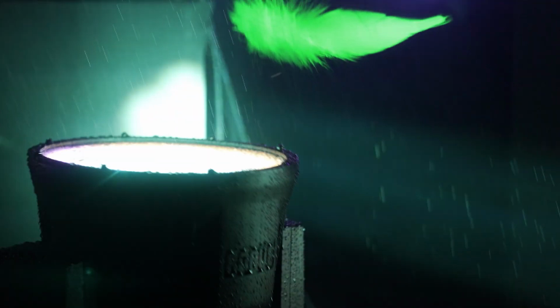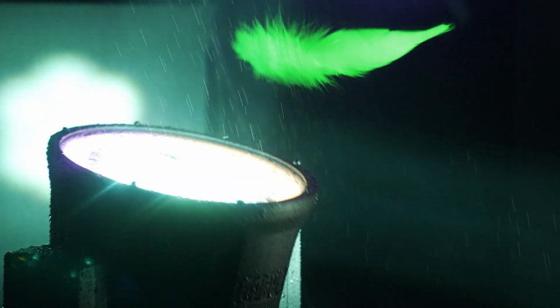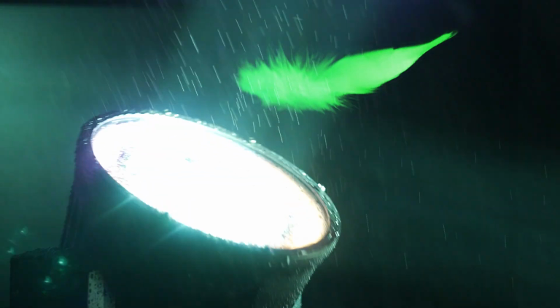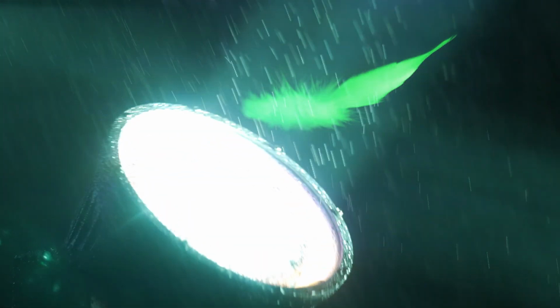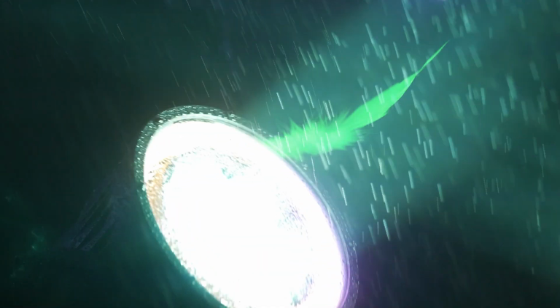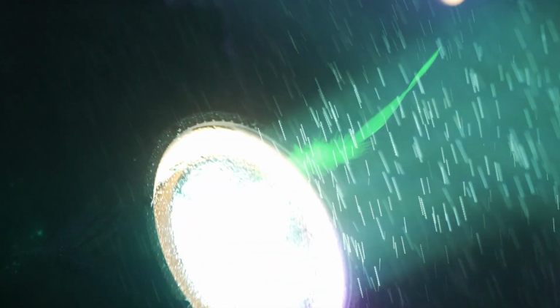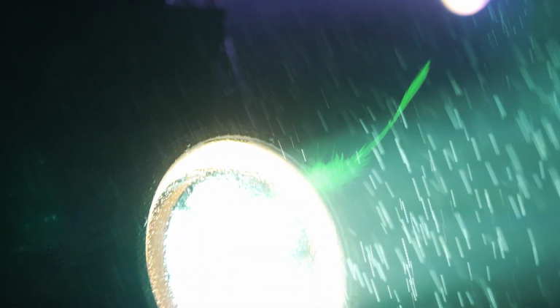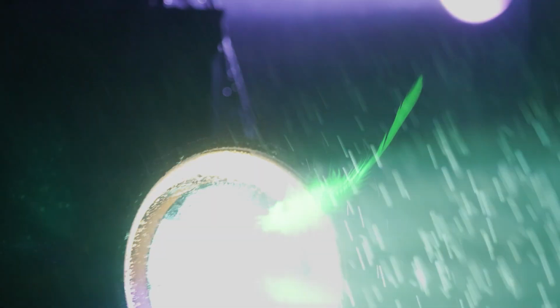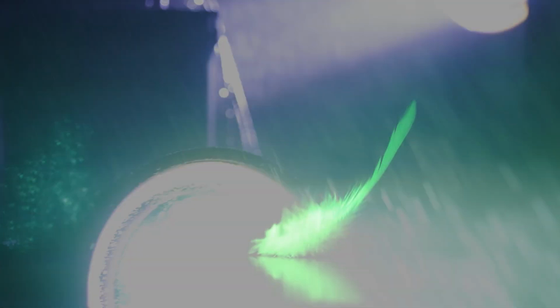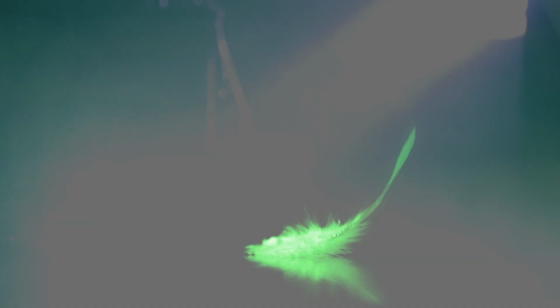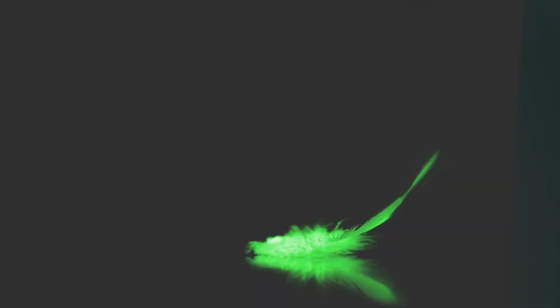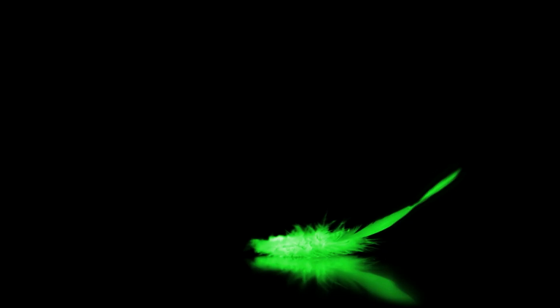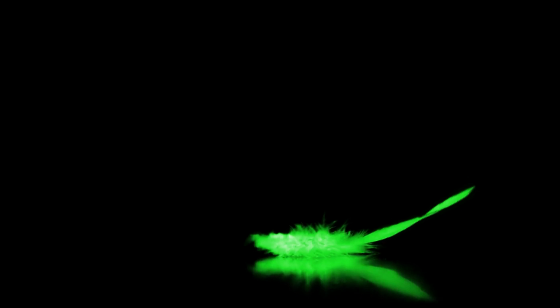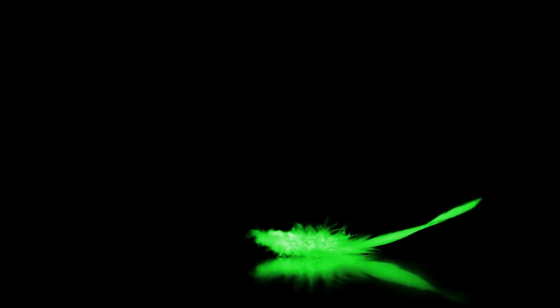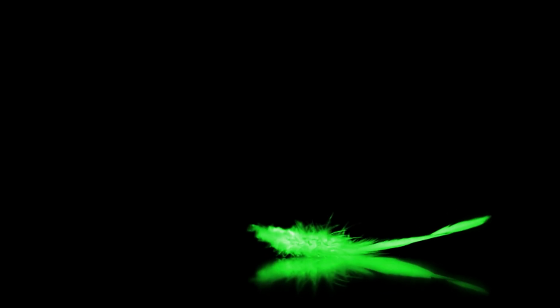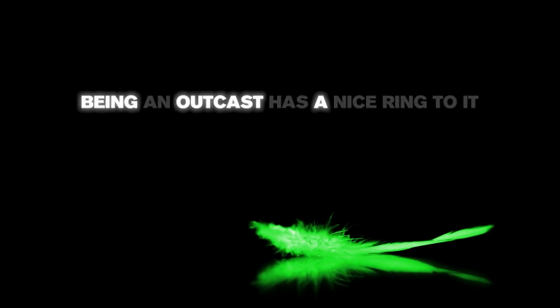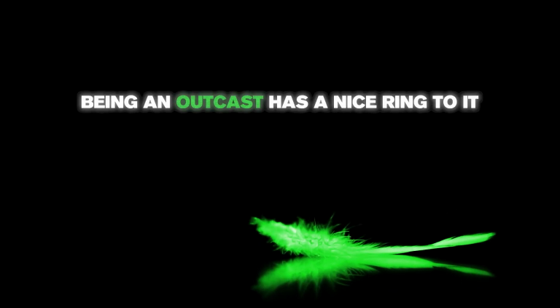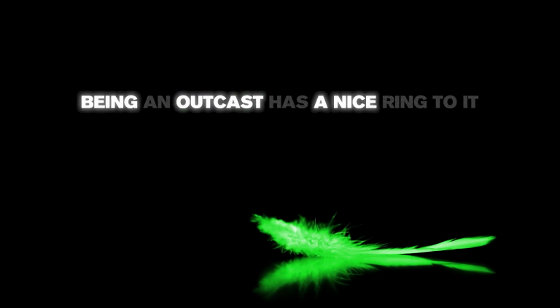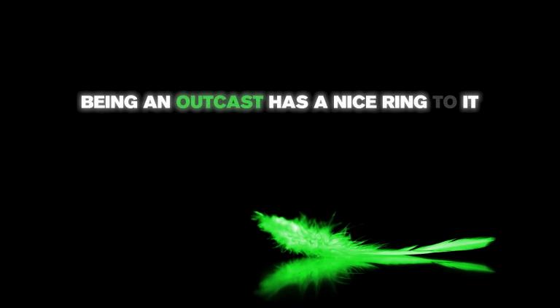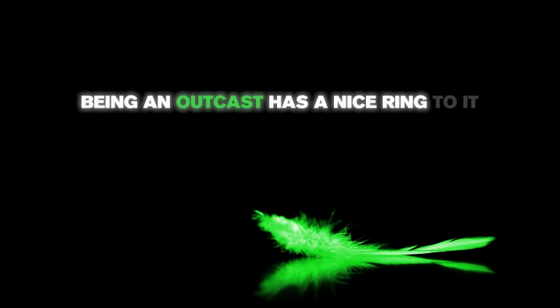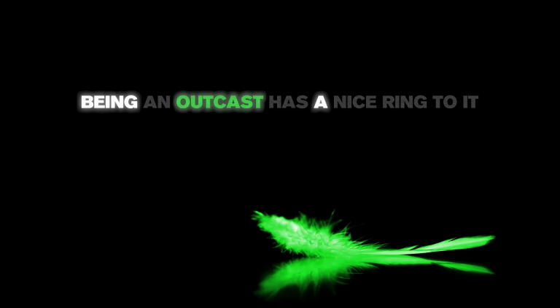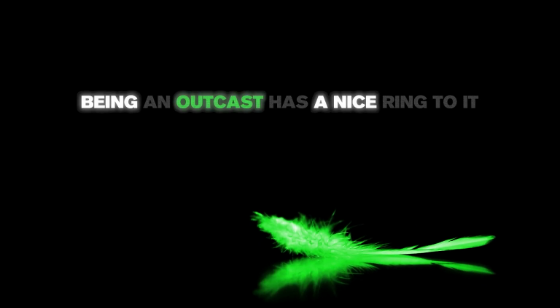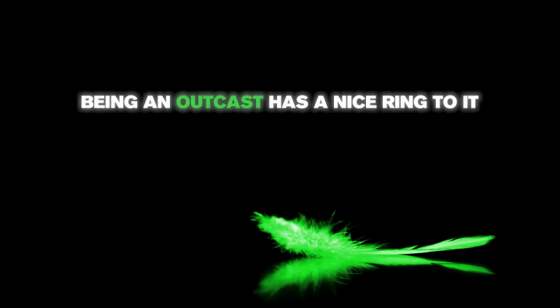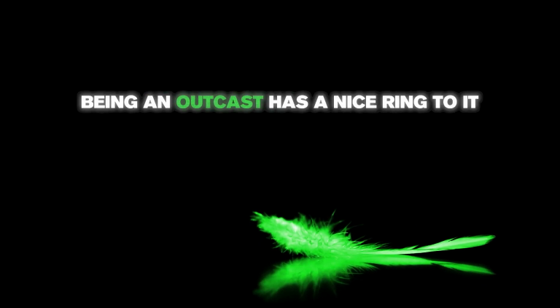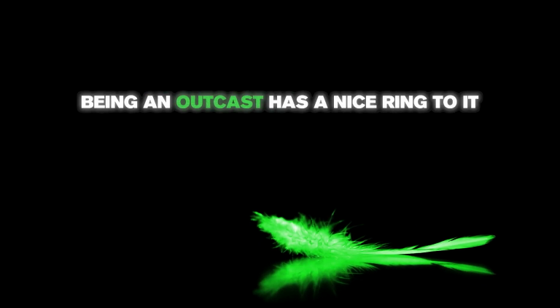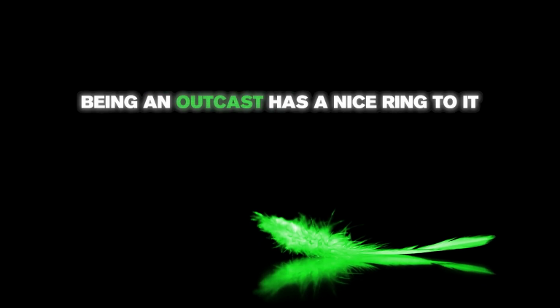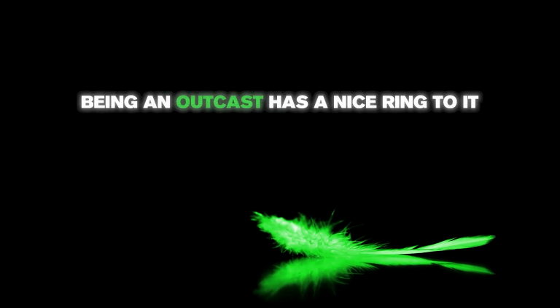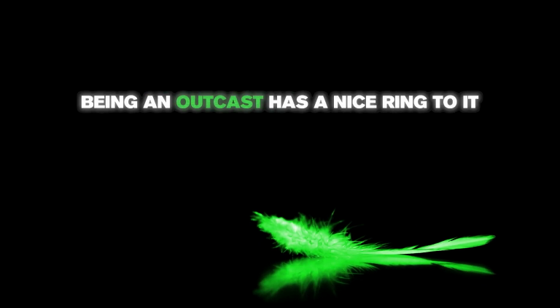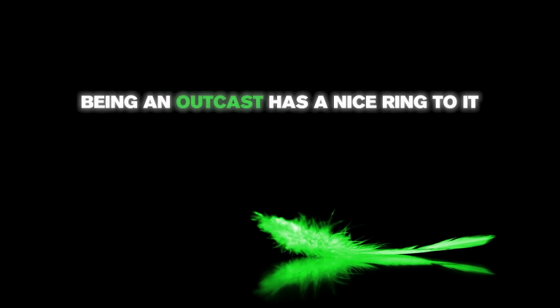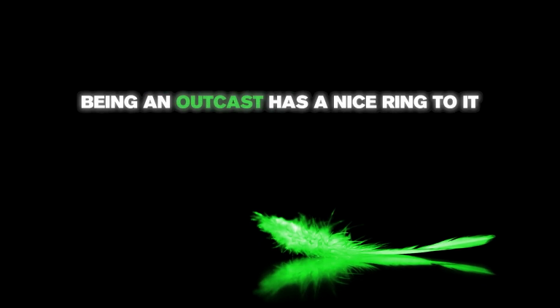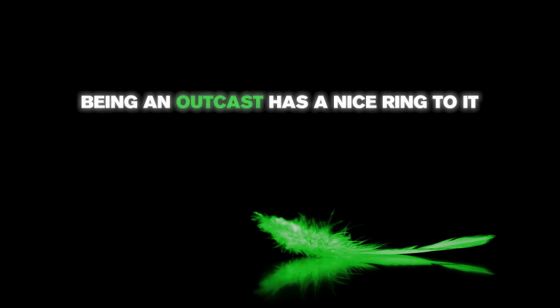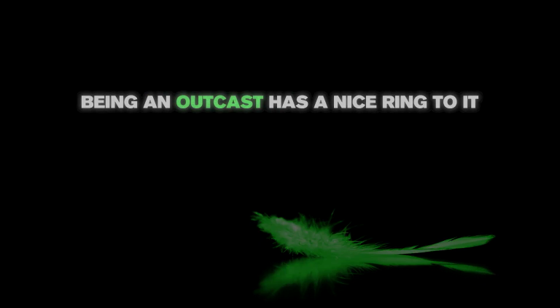Bright in all weather, light as a feather. You know, sometimes being an outcast has a nice ring to it.